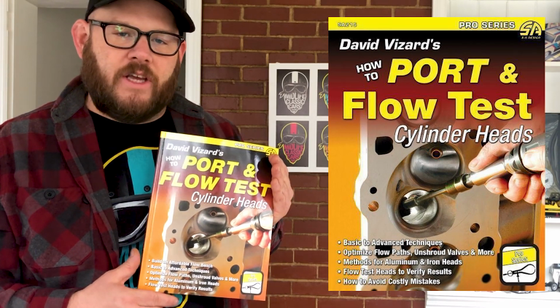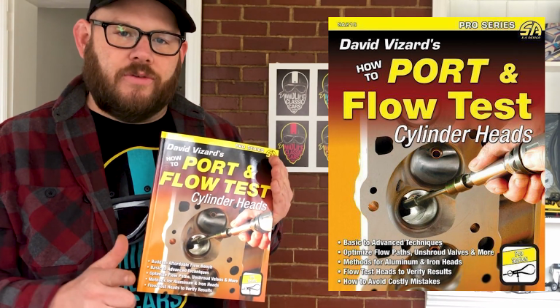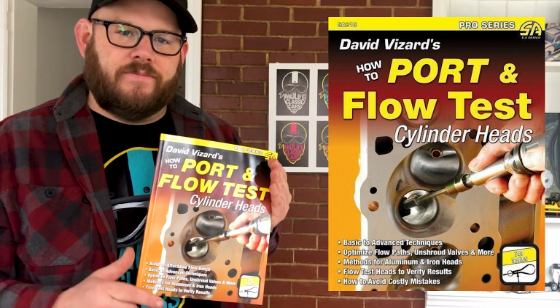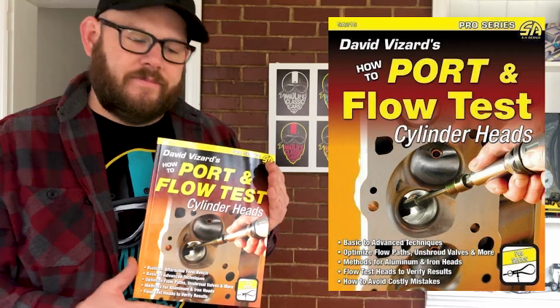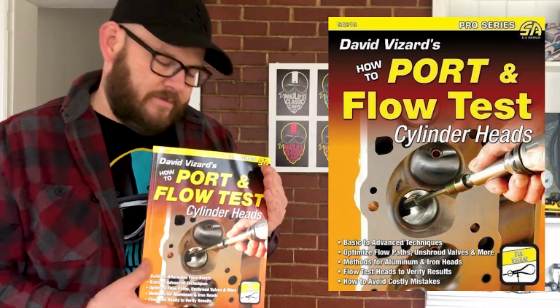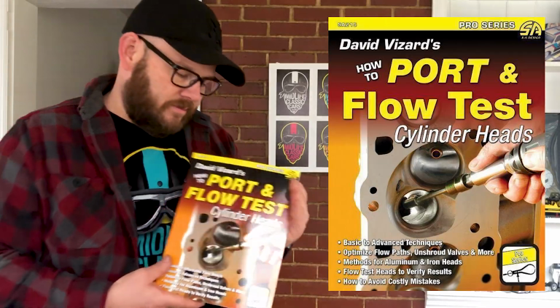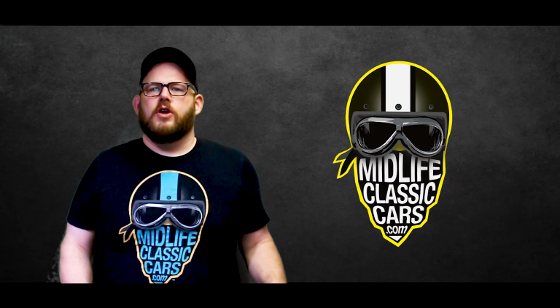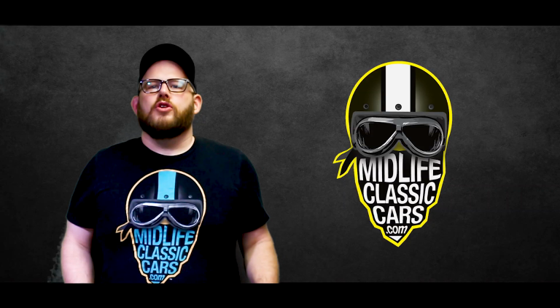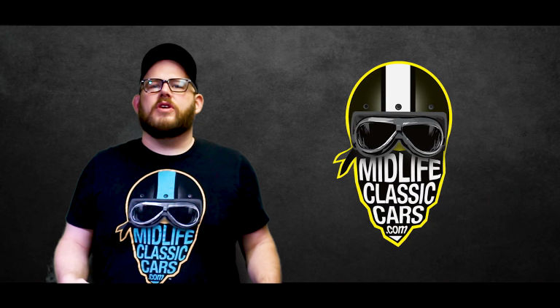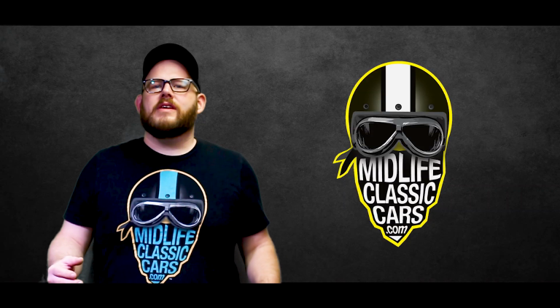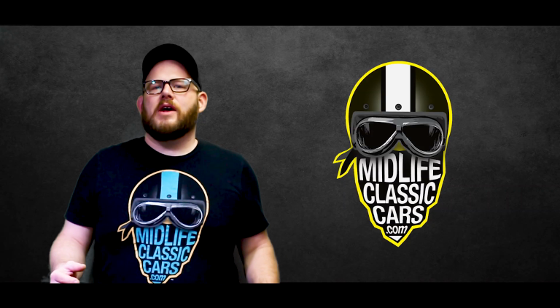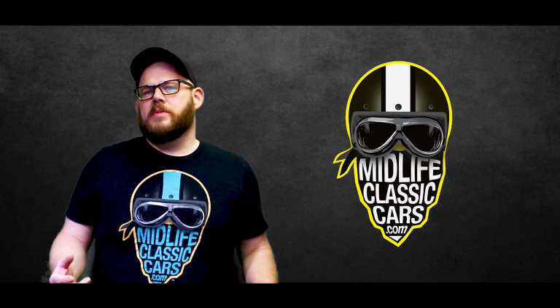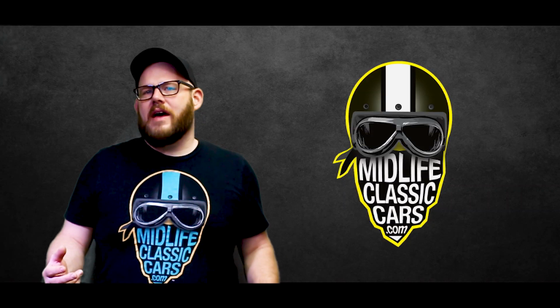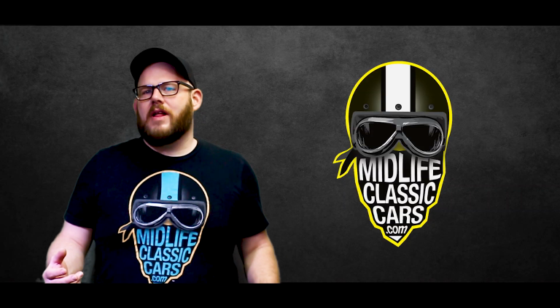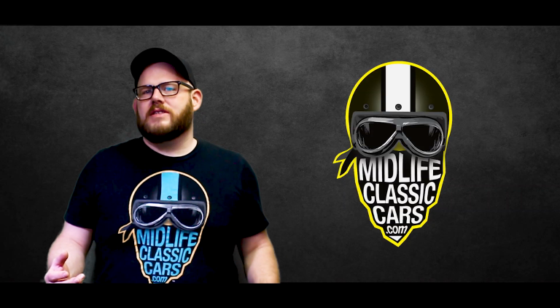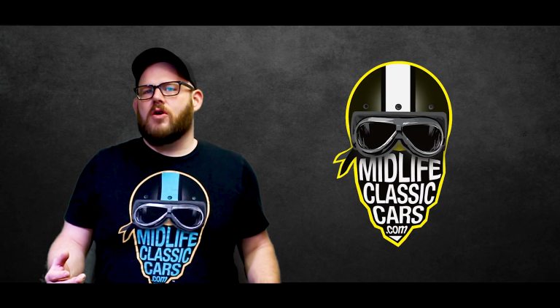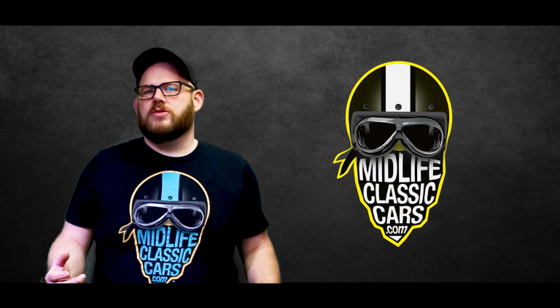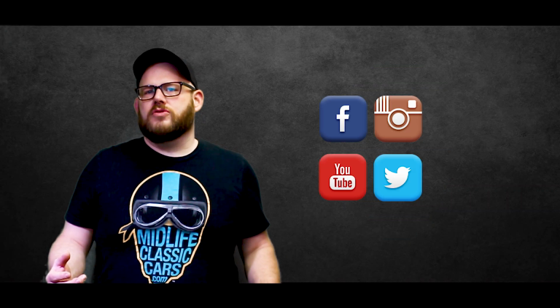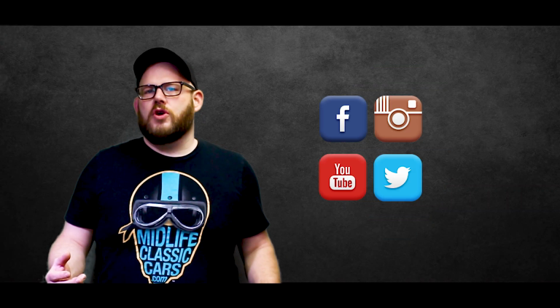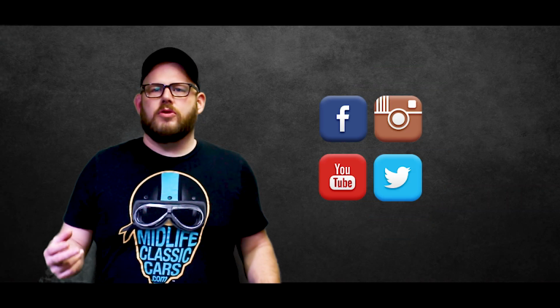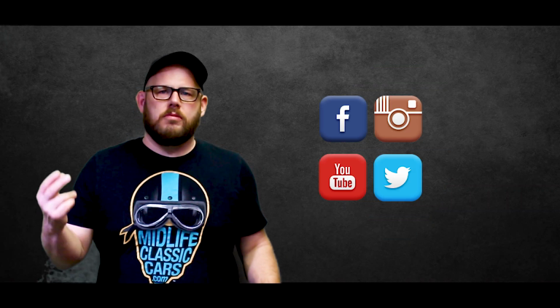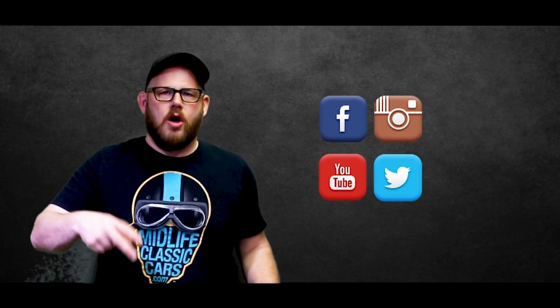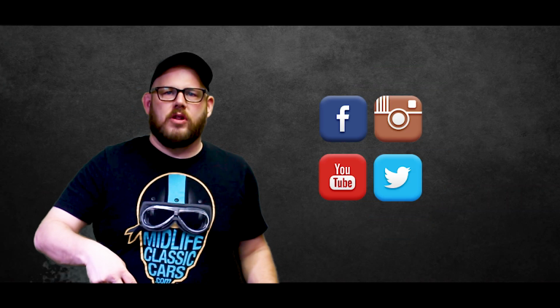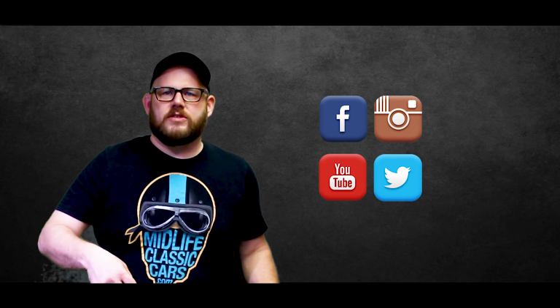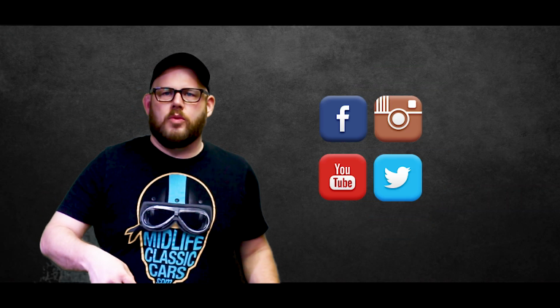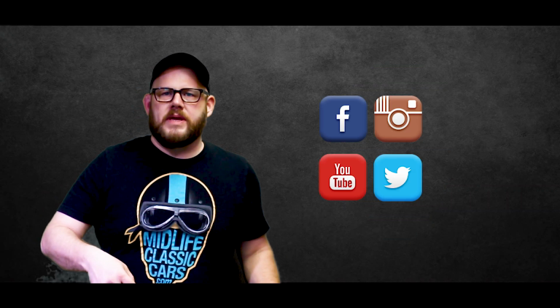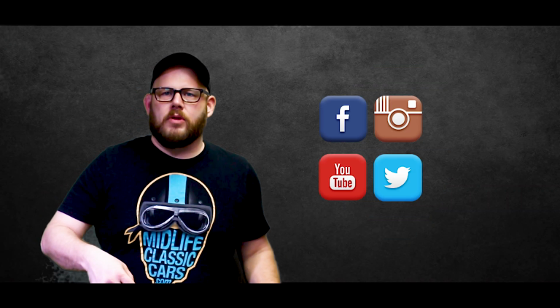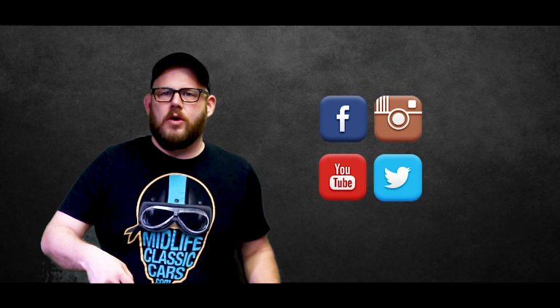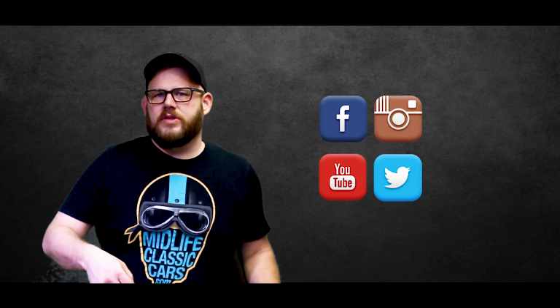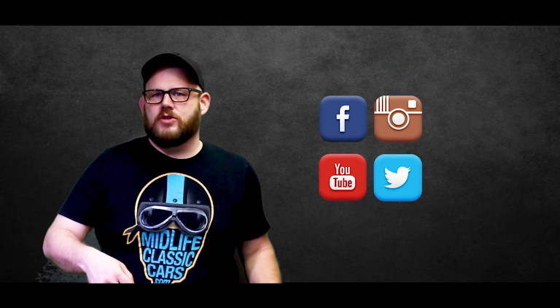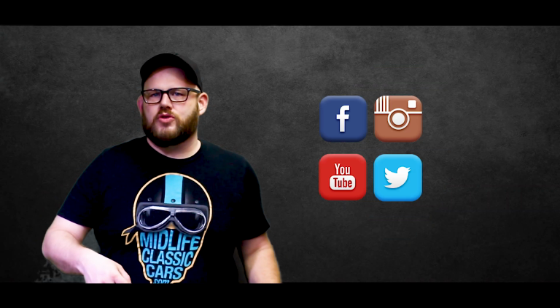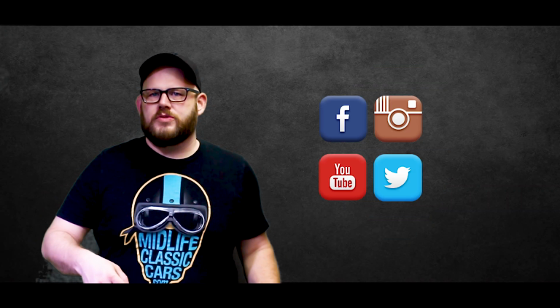Thank you. You can connect with Midlife Classic Cars on social — all the links will be below in the description.